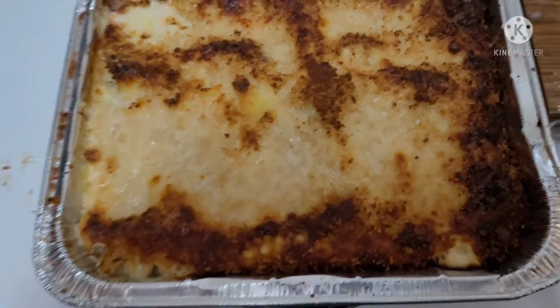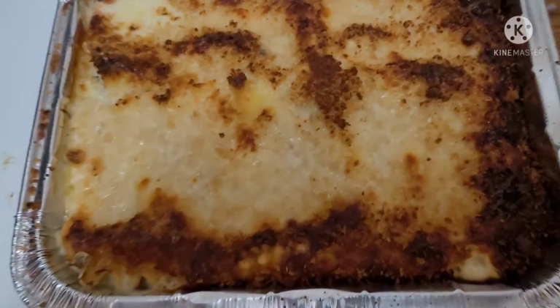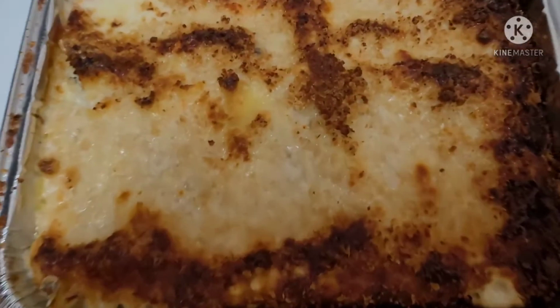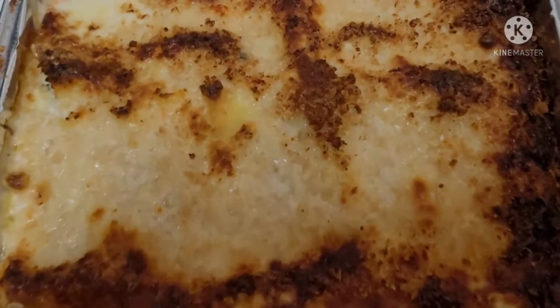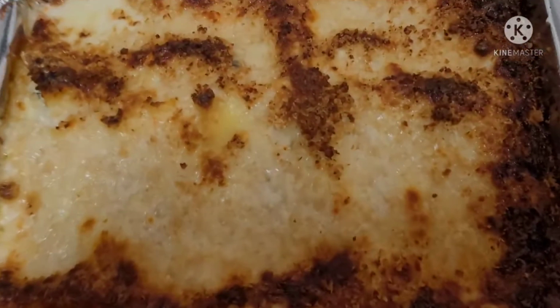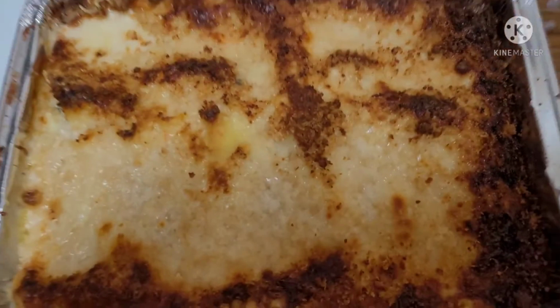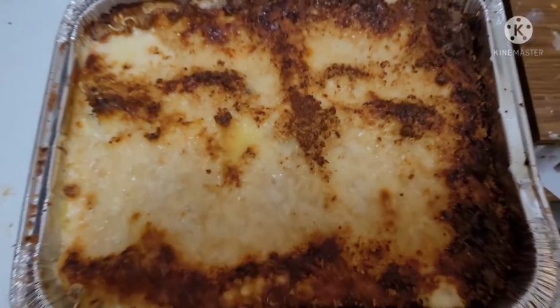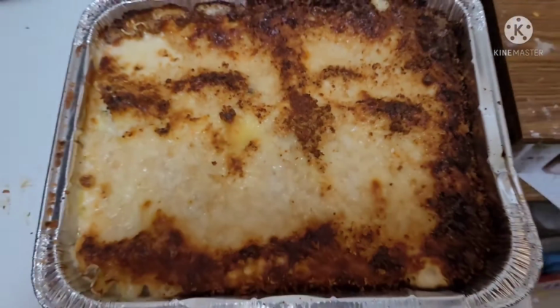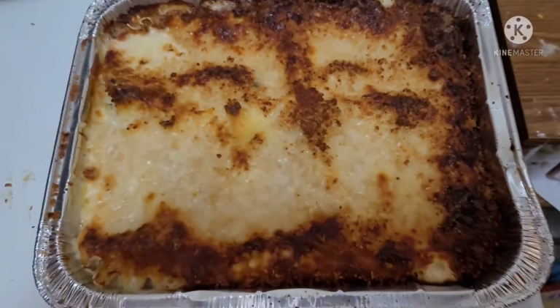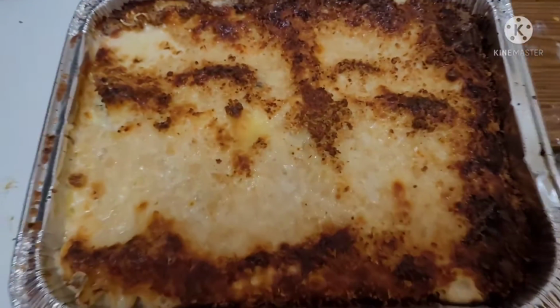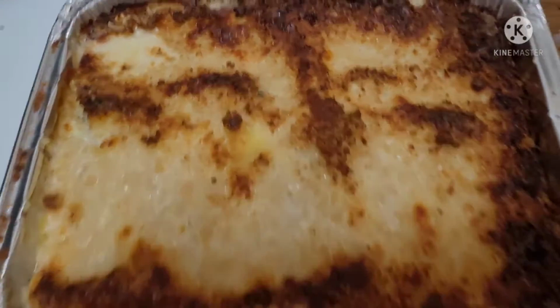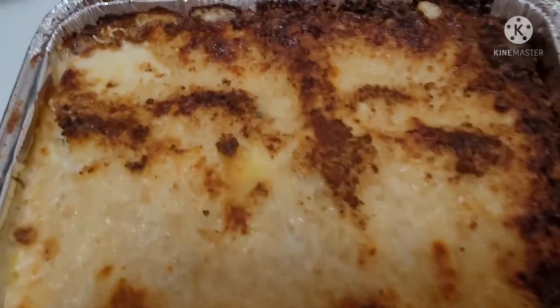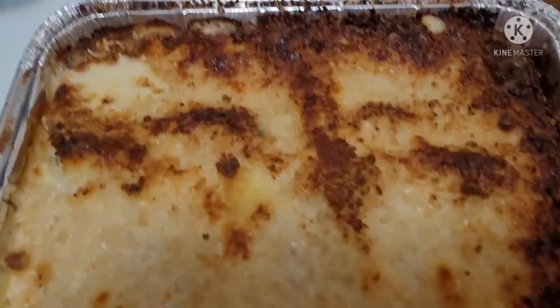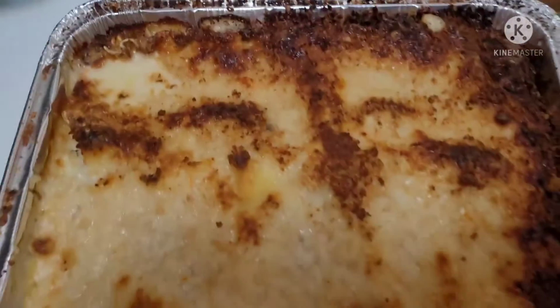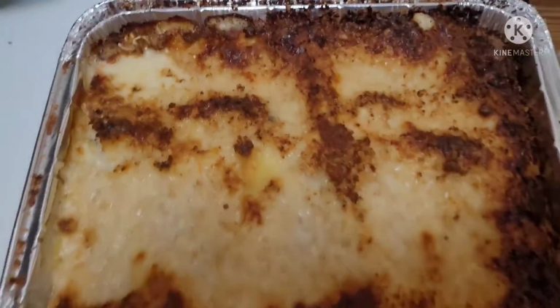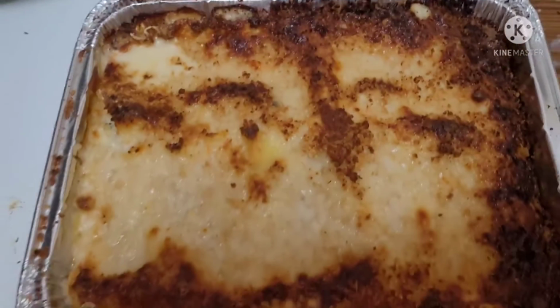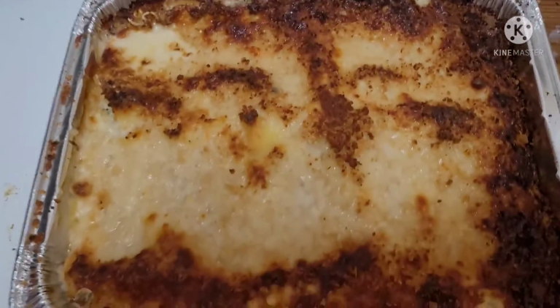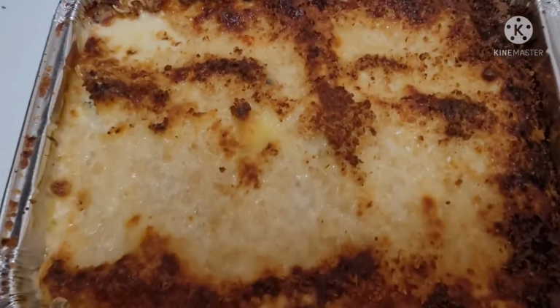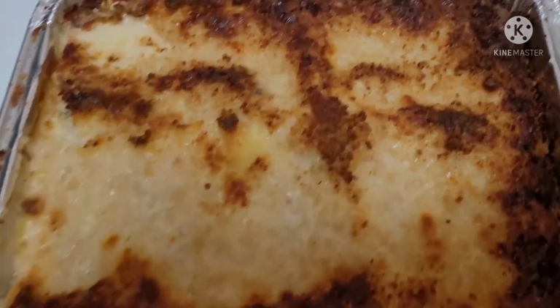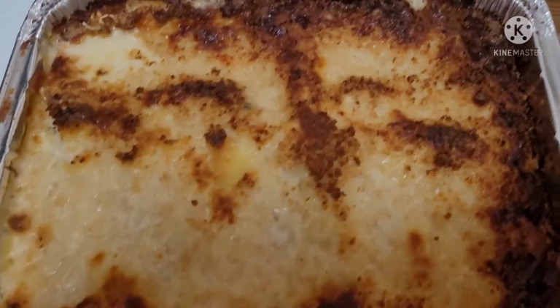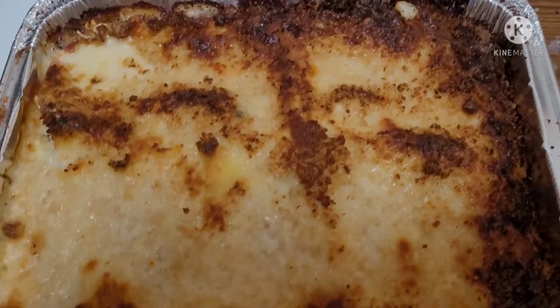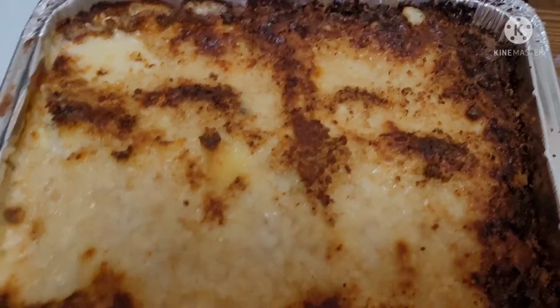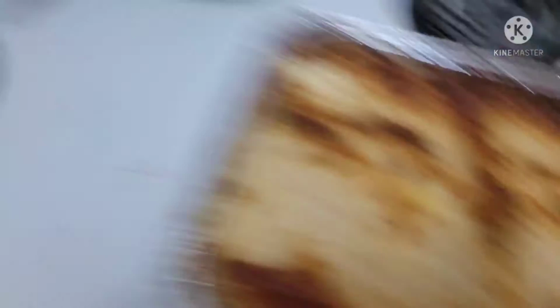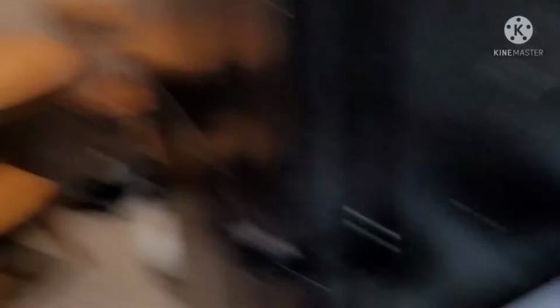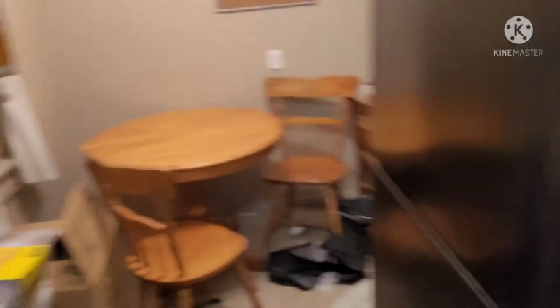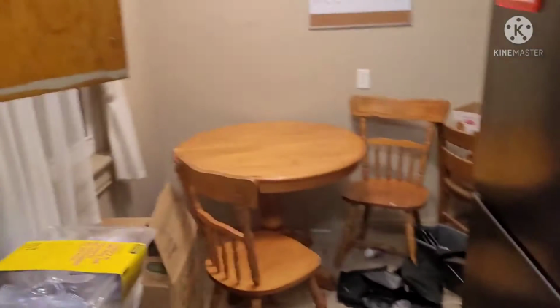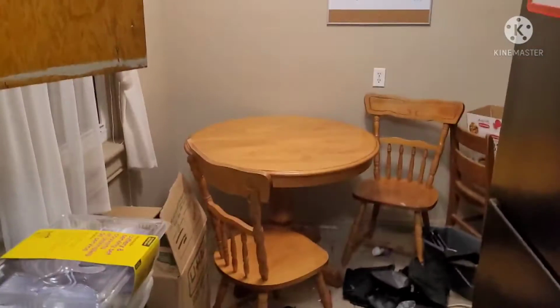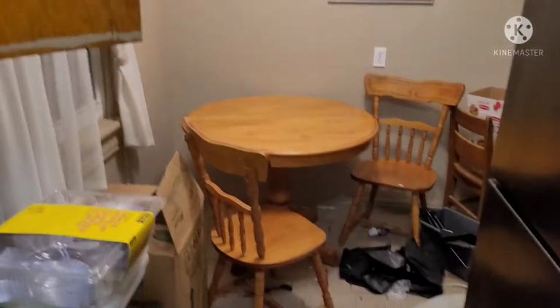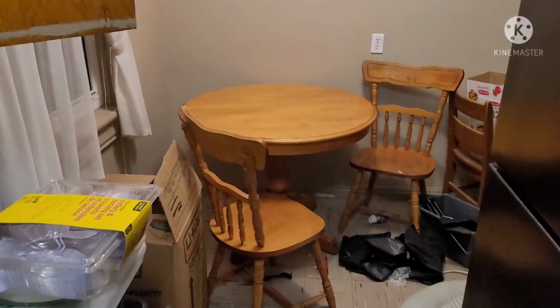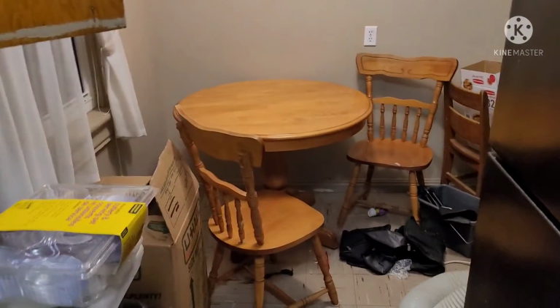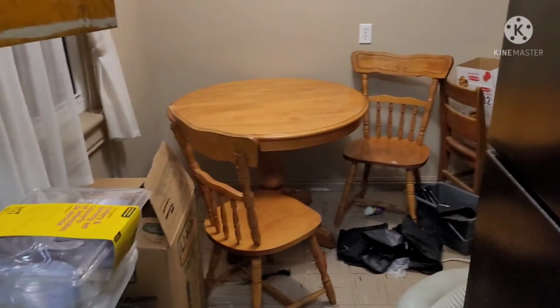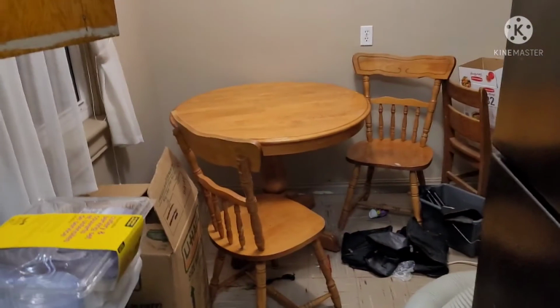Vegetarian lasagna — we are having that, you guys. It looks so good. Plus we're going to eat at the table.